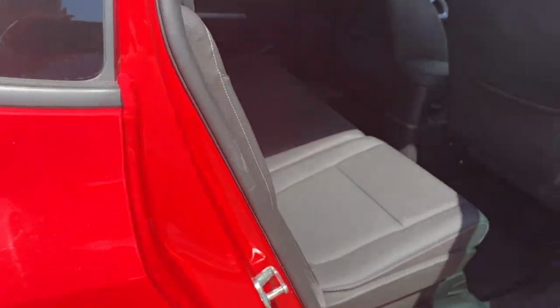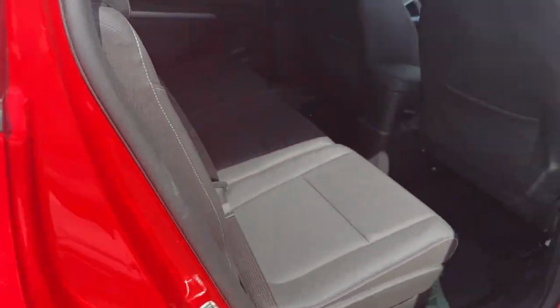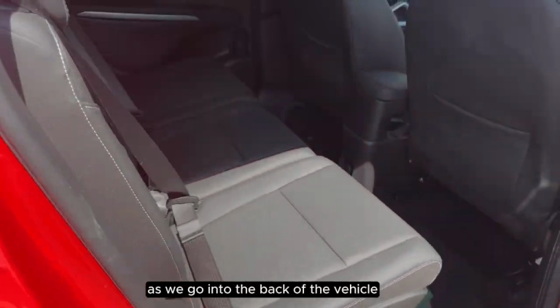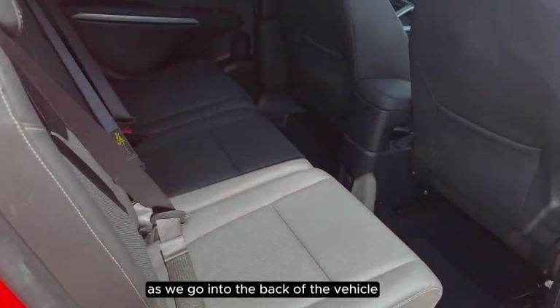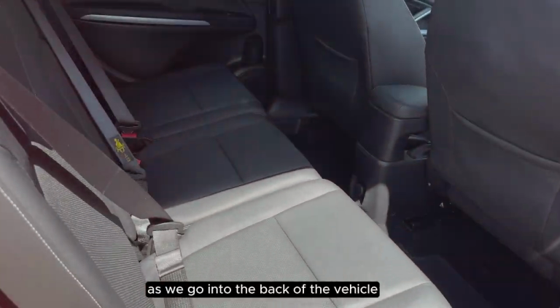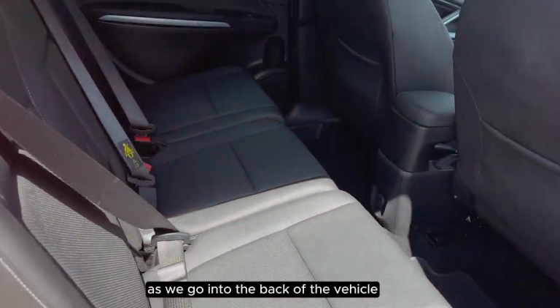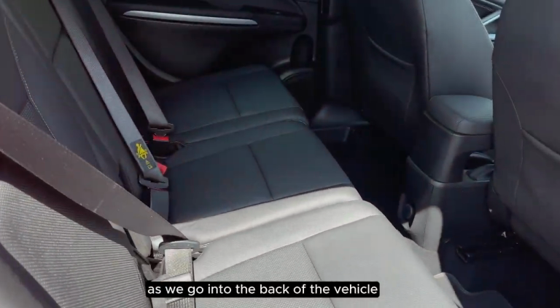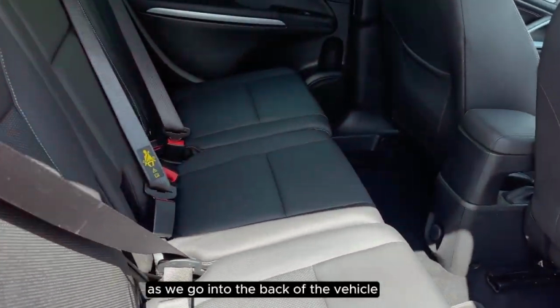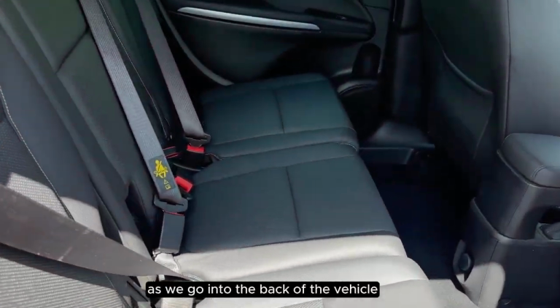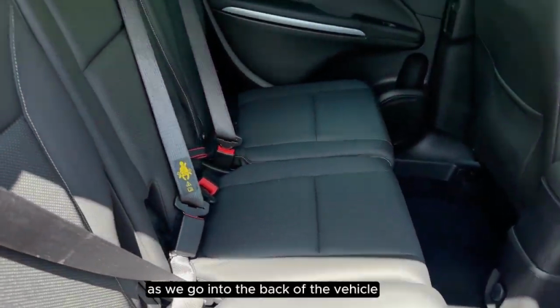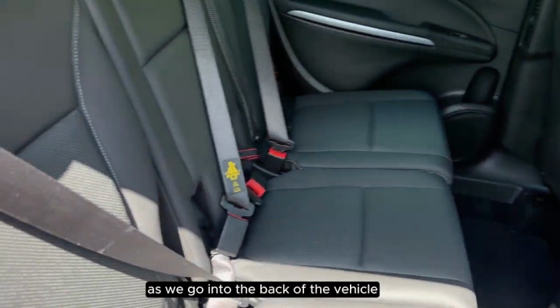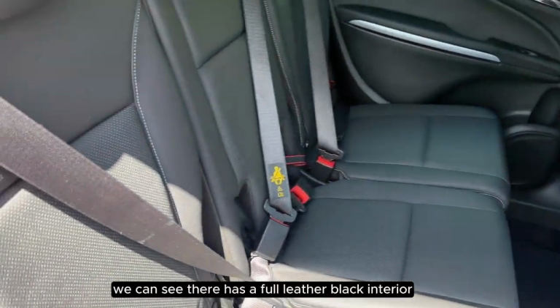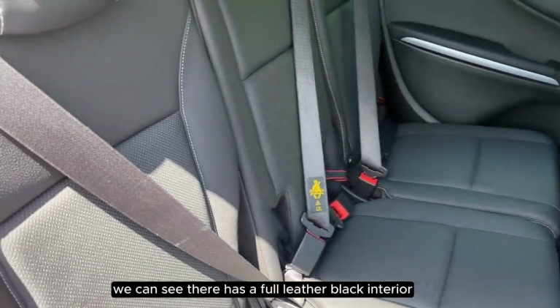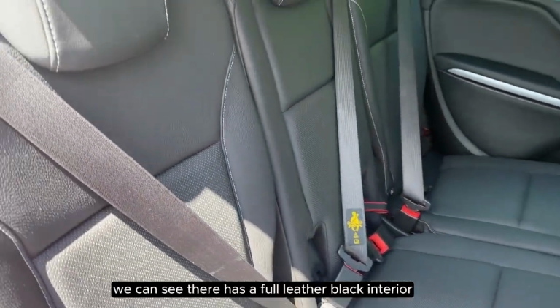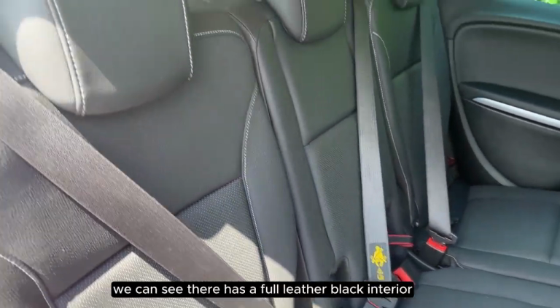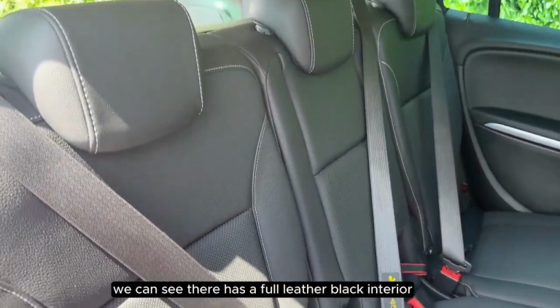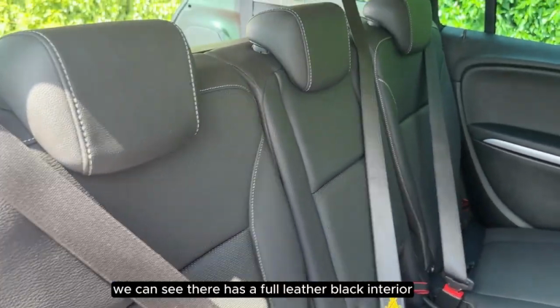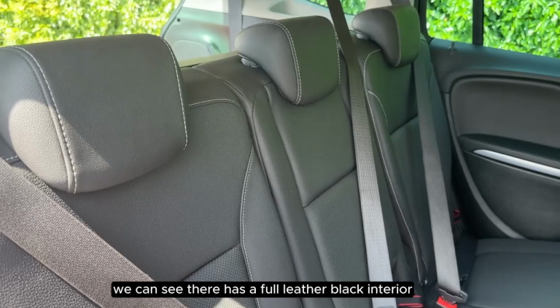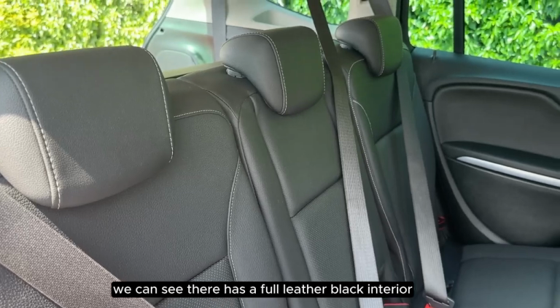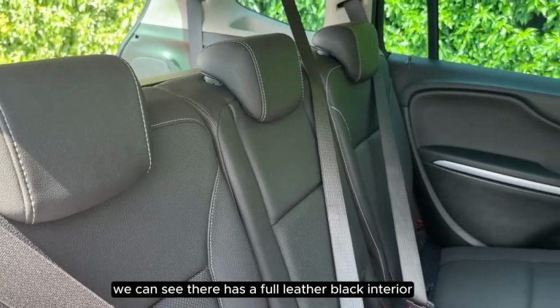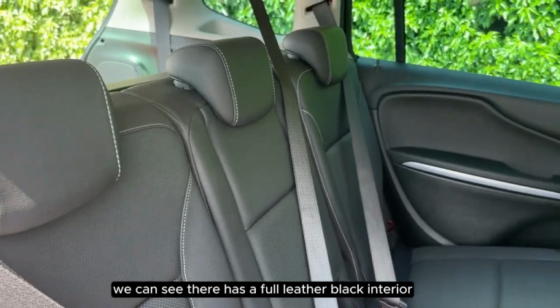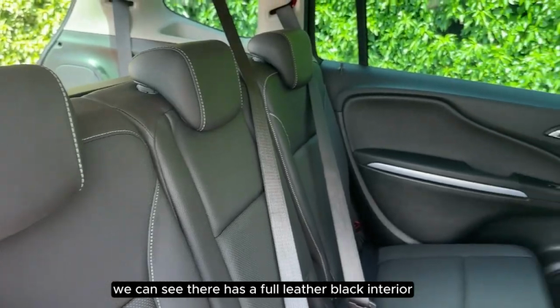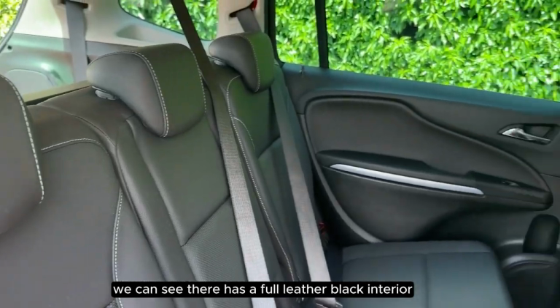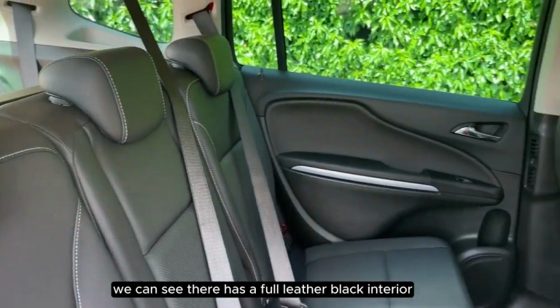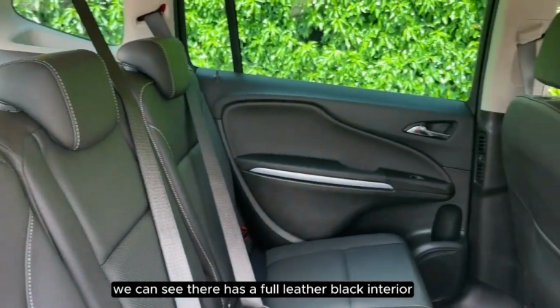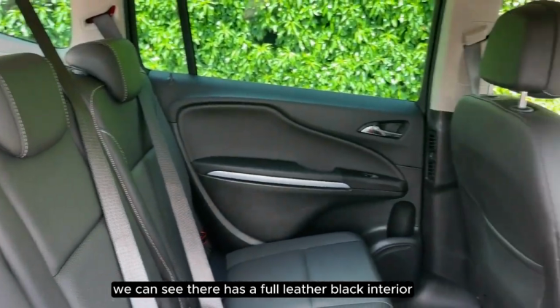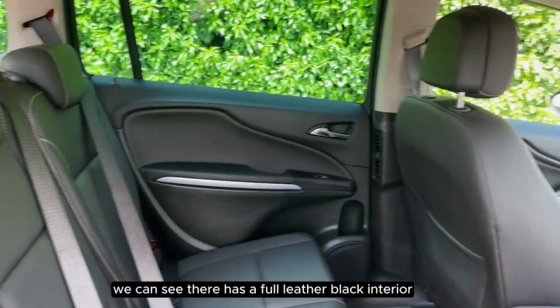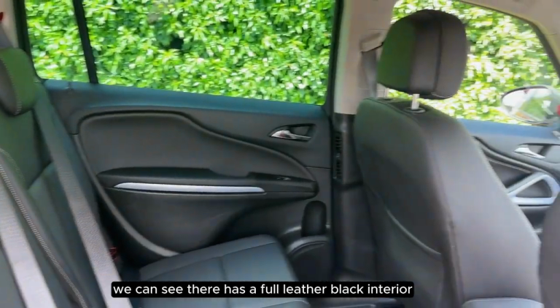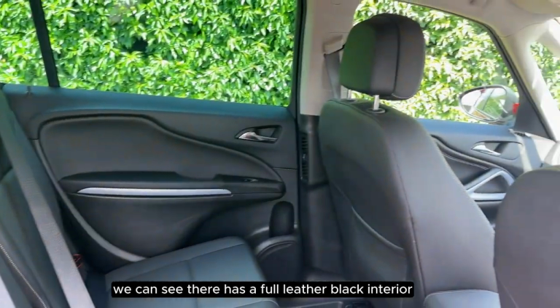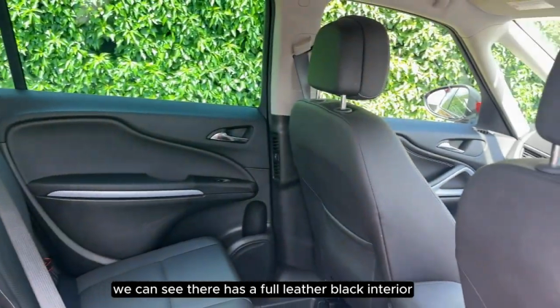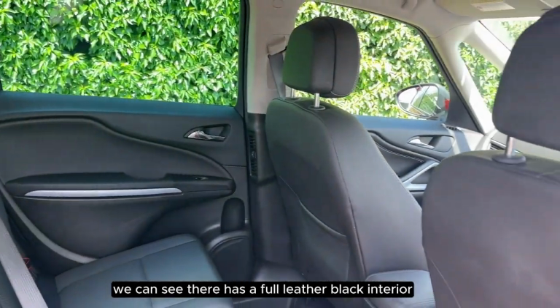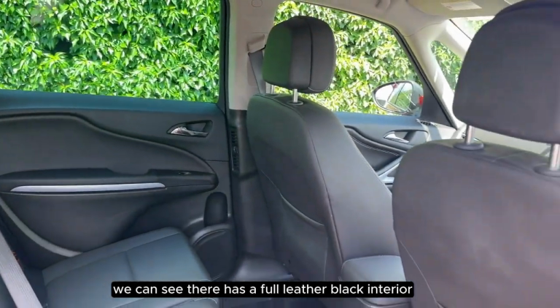As we go into the back of the vehicle we can see that it has a full leather black interior.